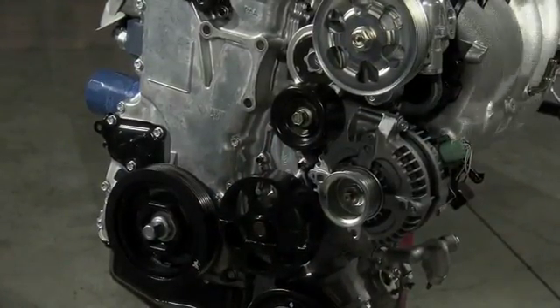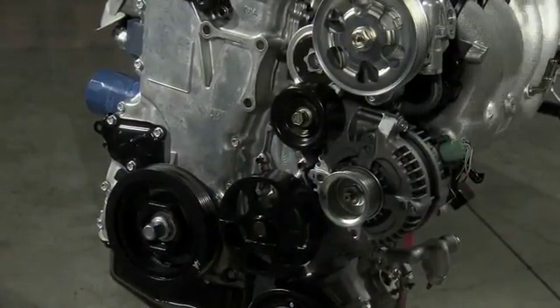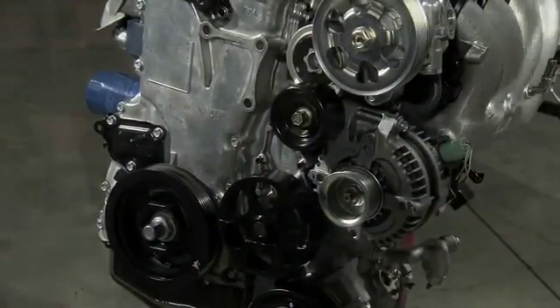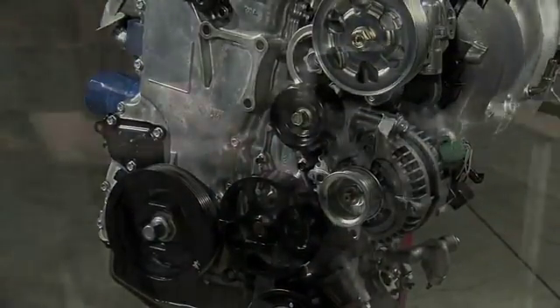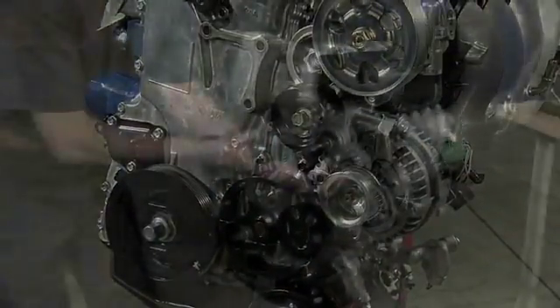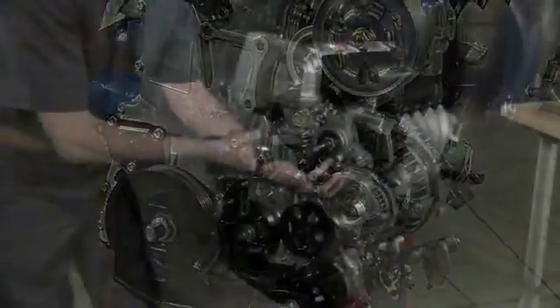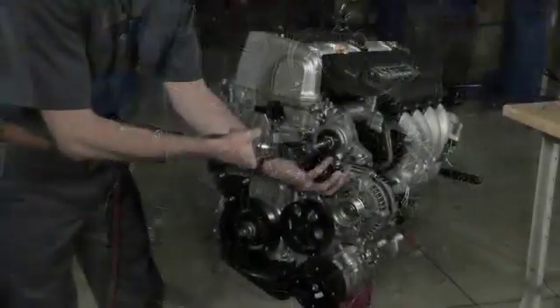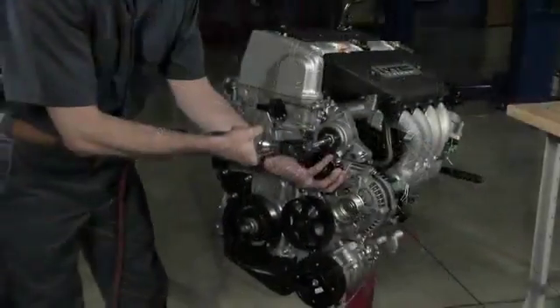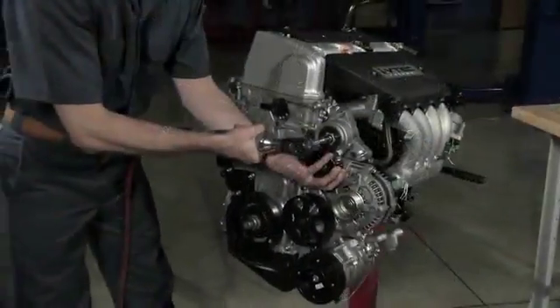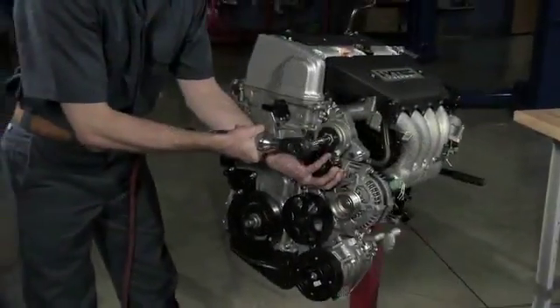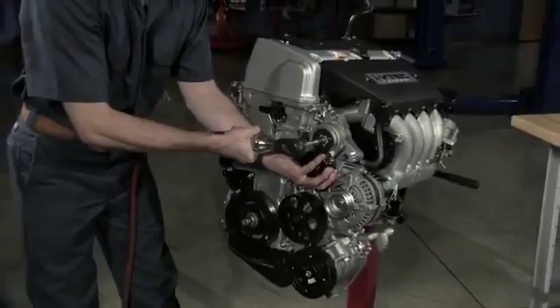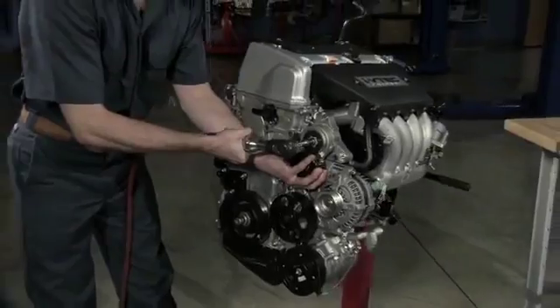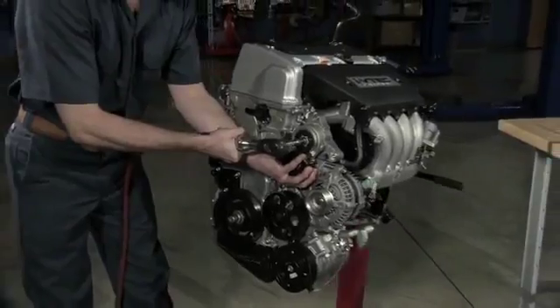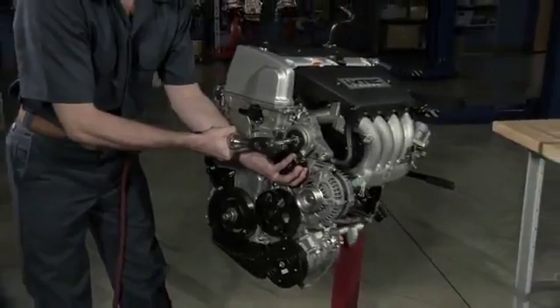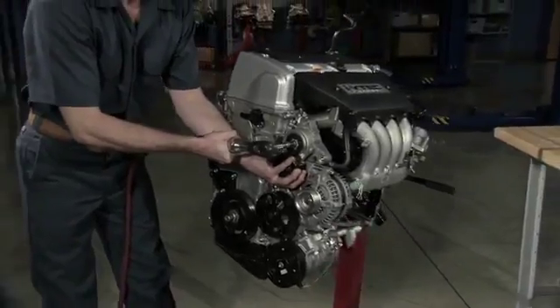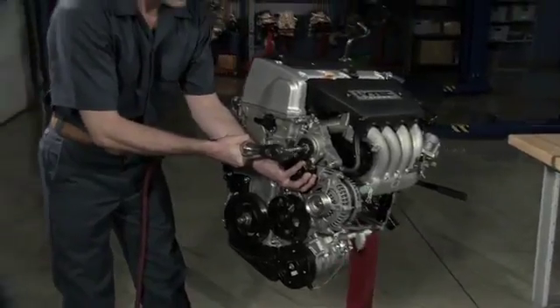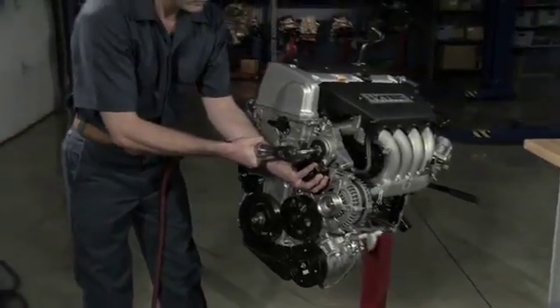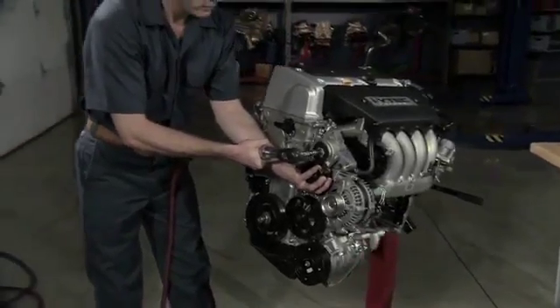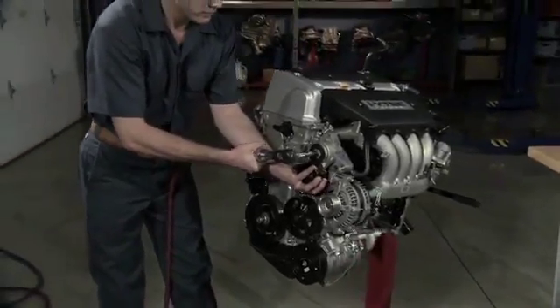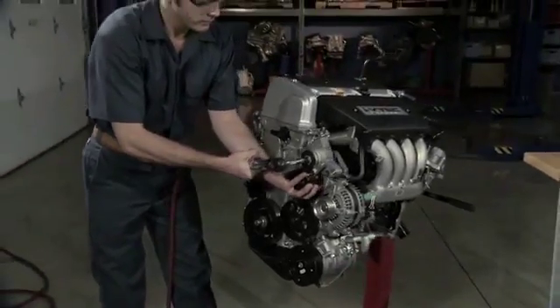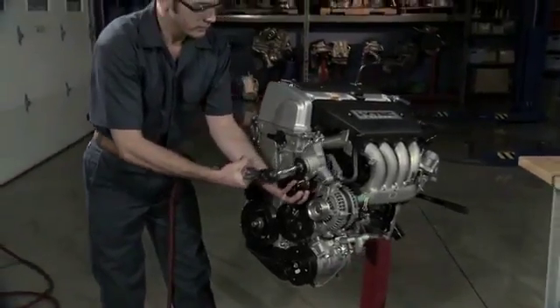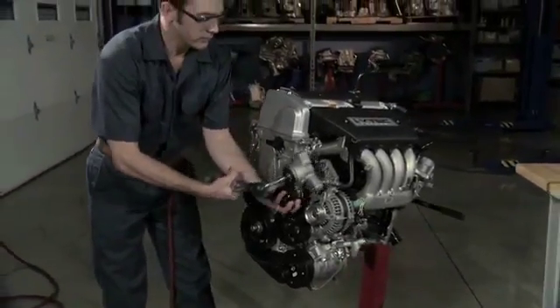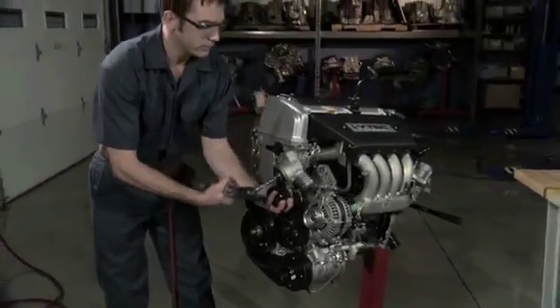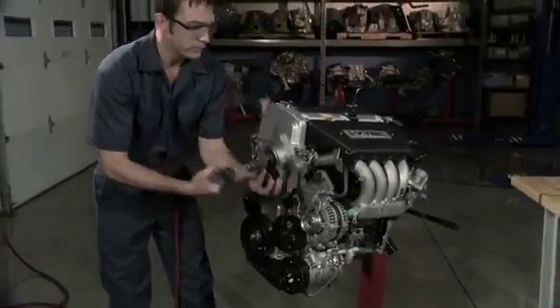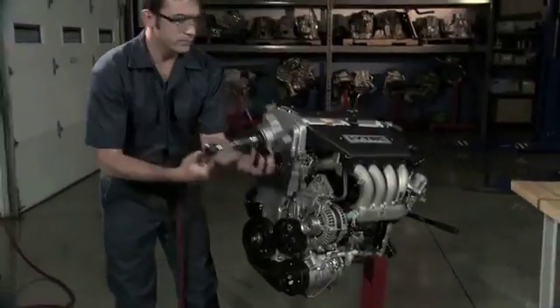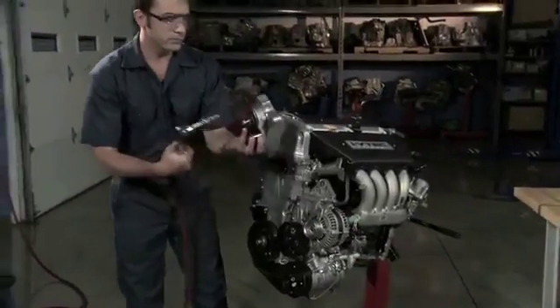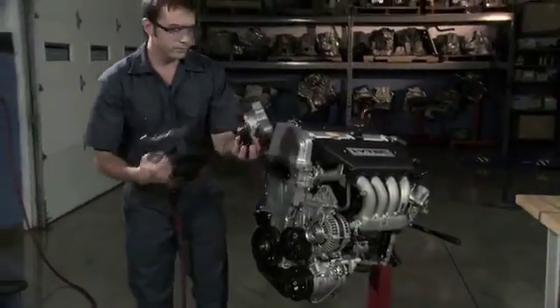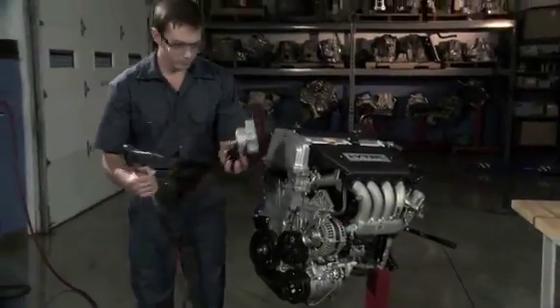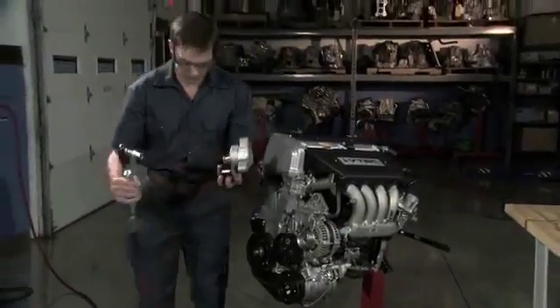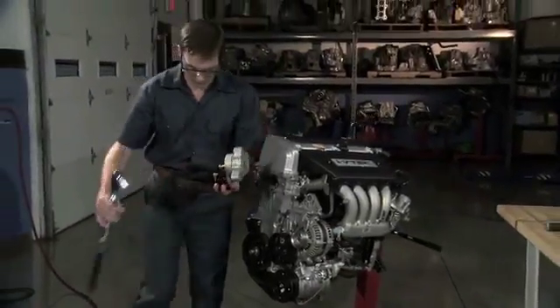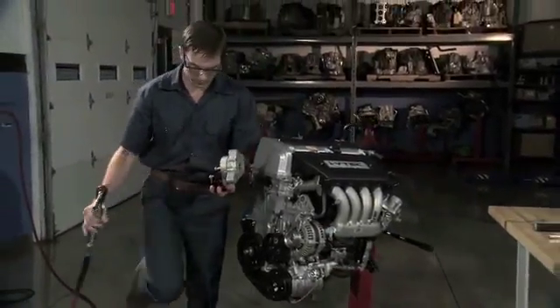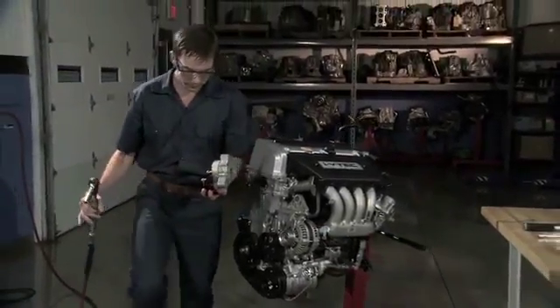To remove the tensioner, remove the mounting bolt or bolts, then remove the tensioner from the engine.